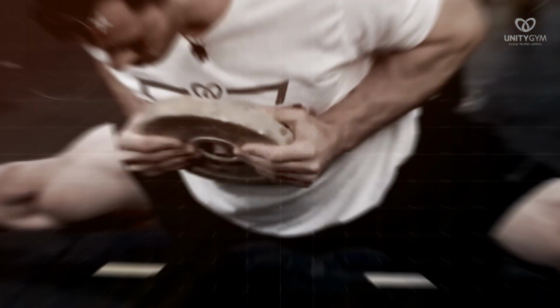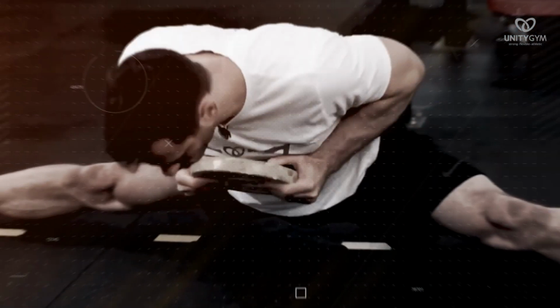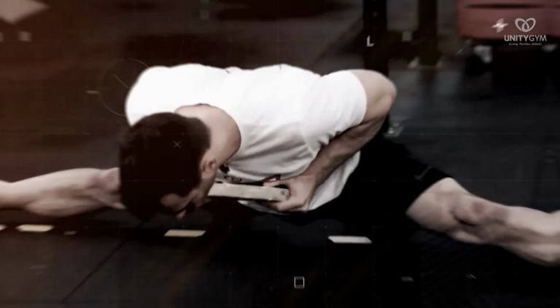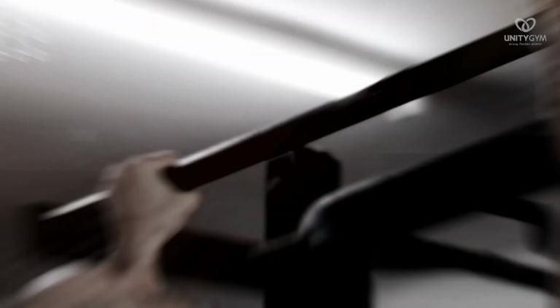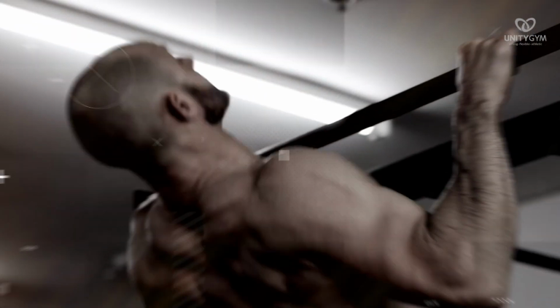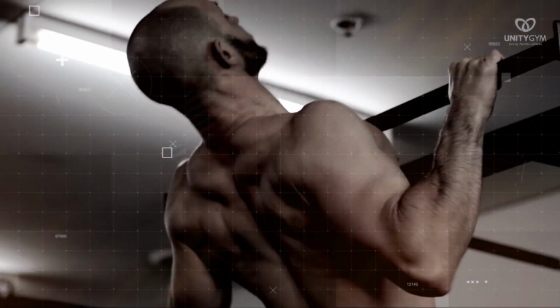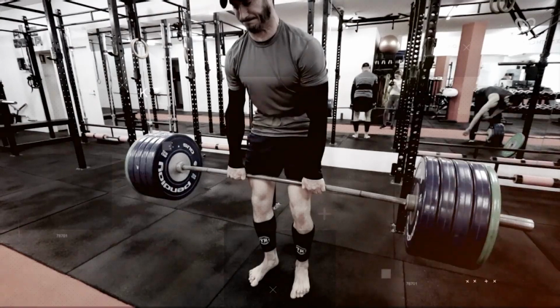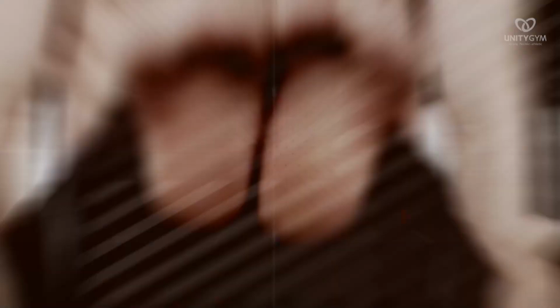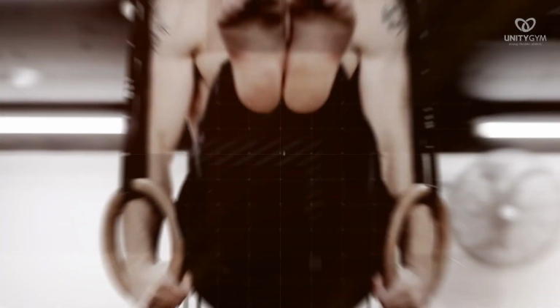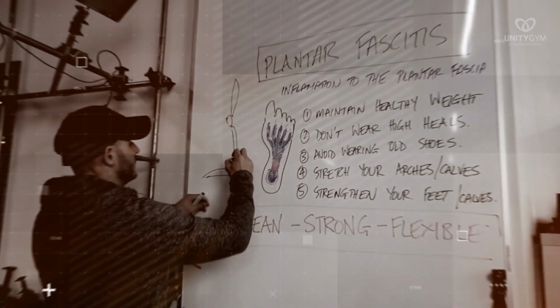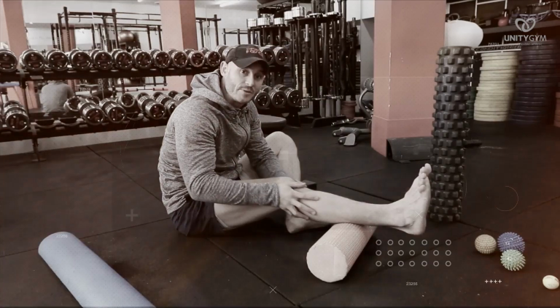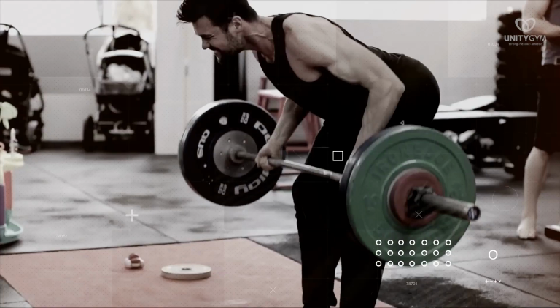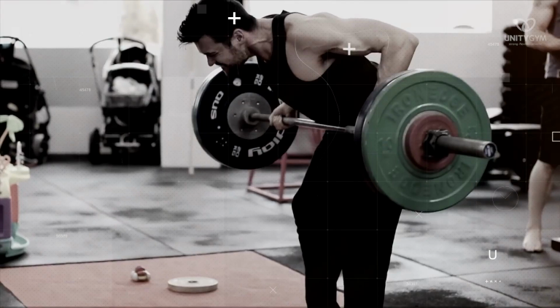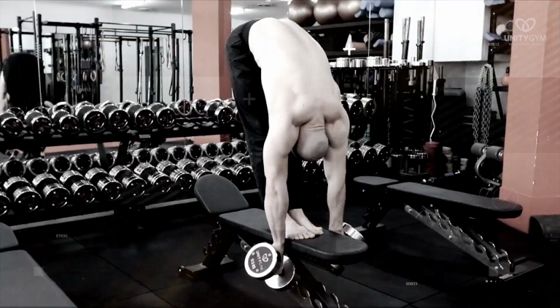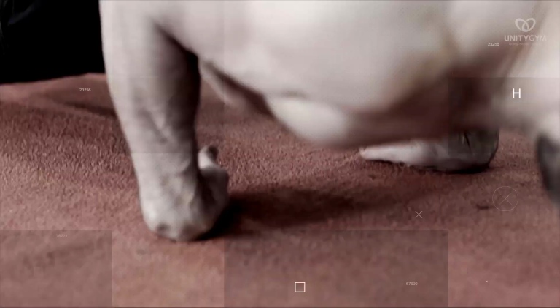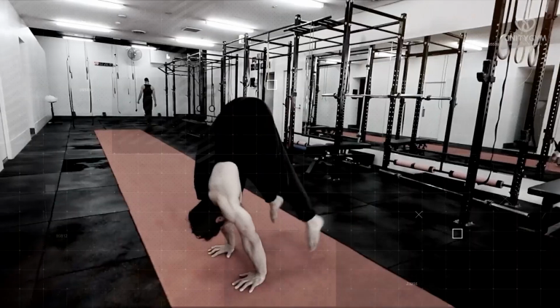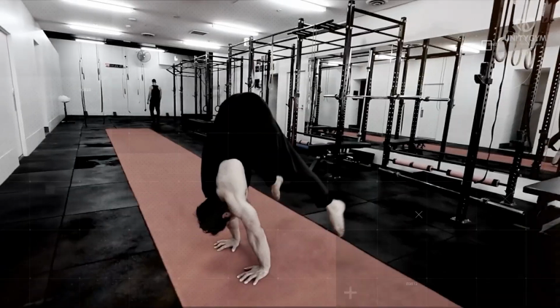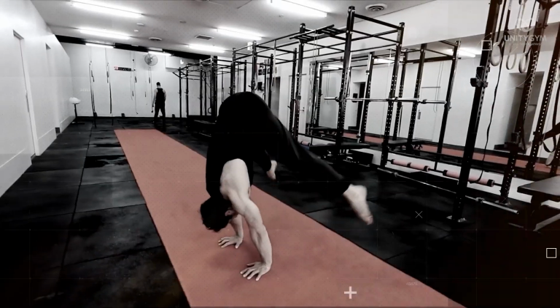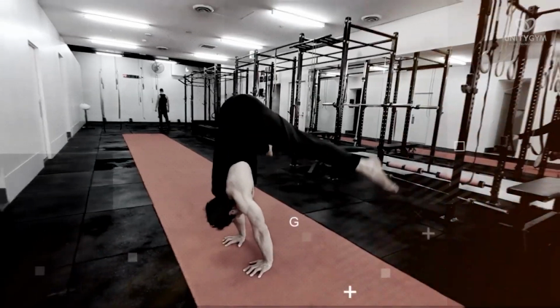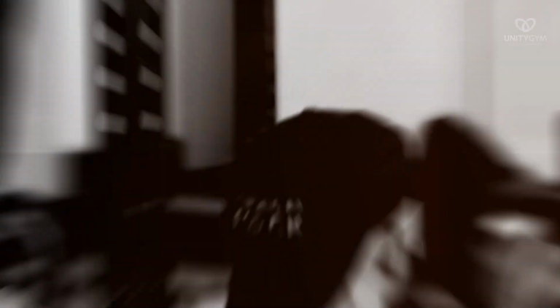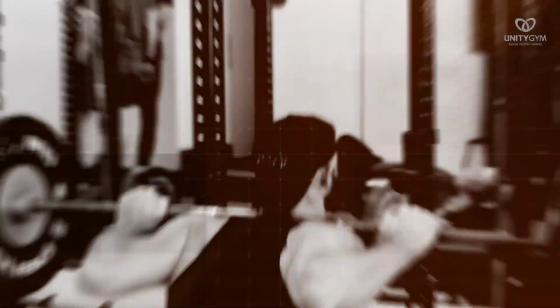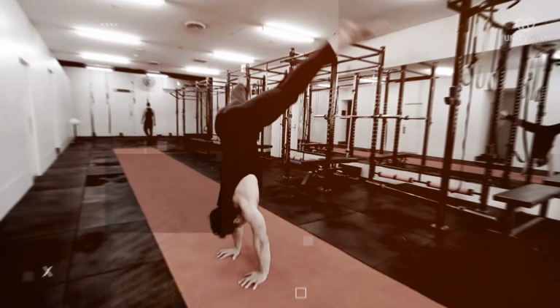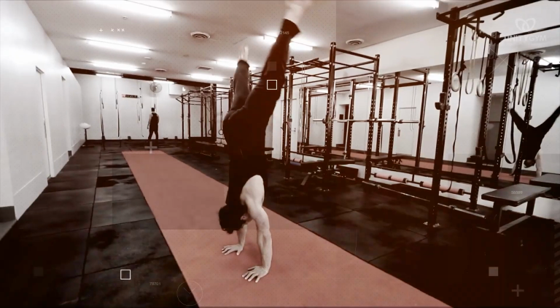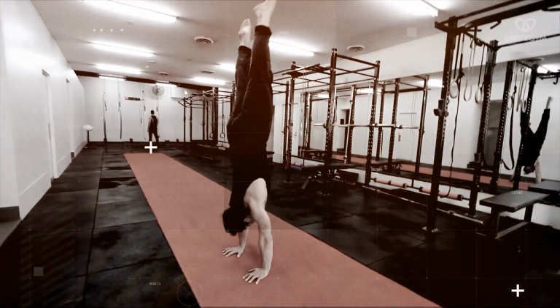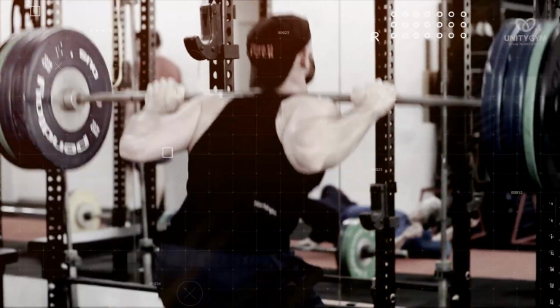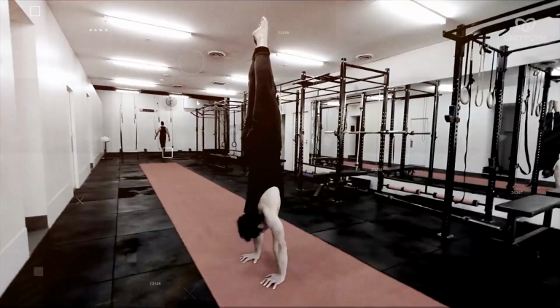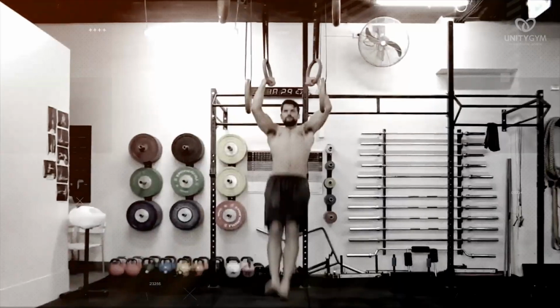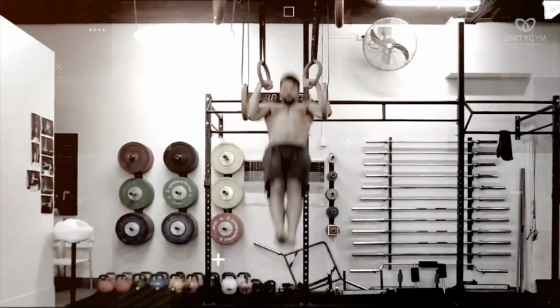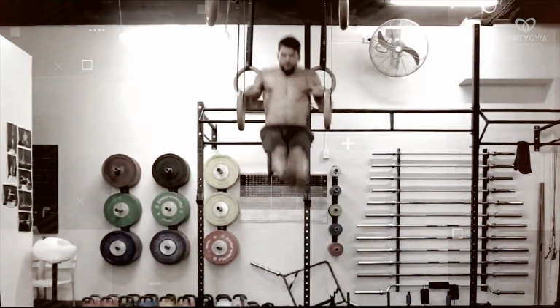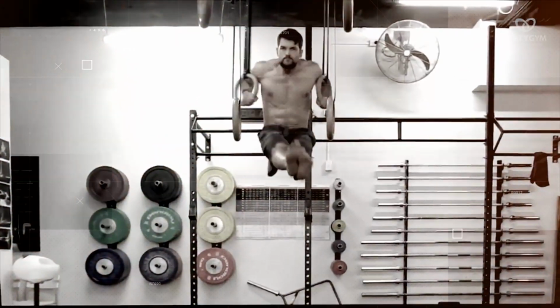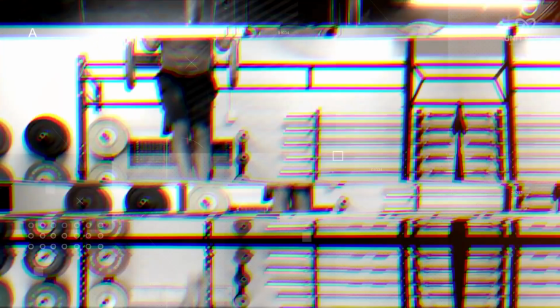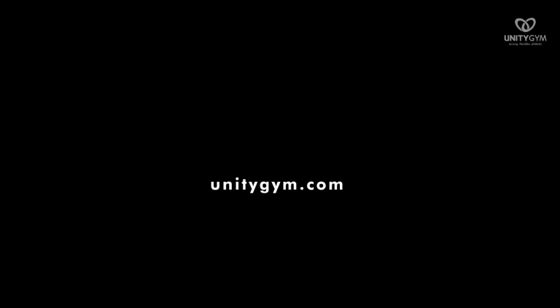We are the gym that teaches people how to move instead of just exercise, because we believe that health is about performance, not just body image.